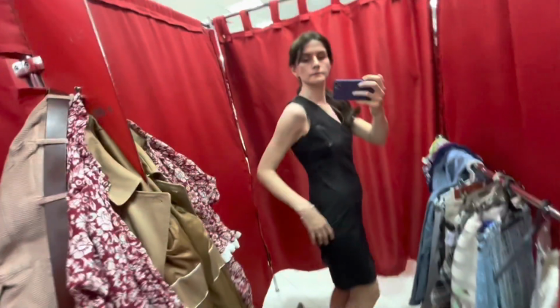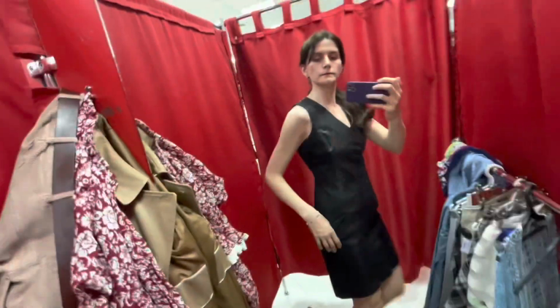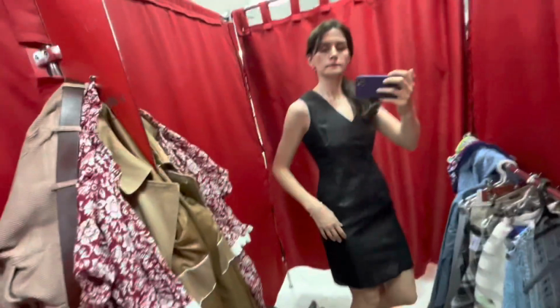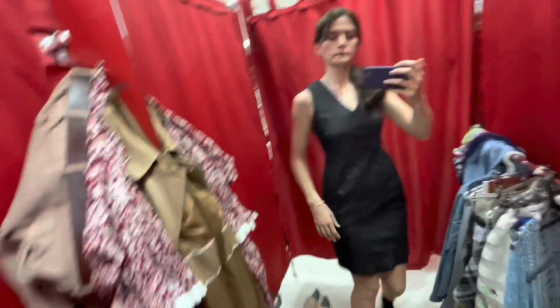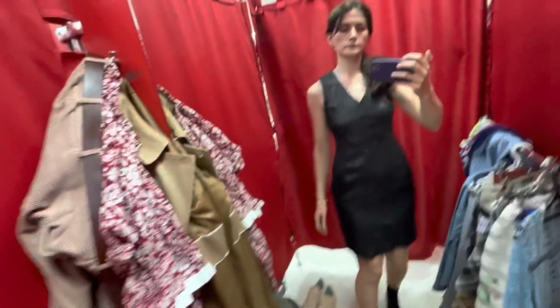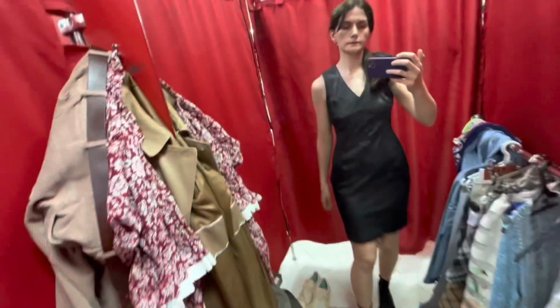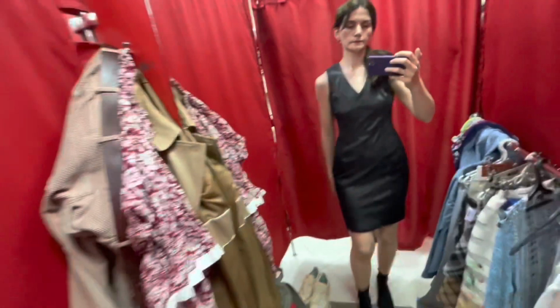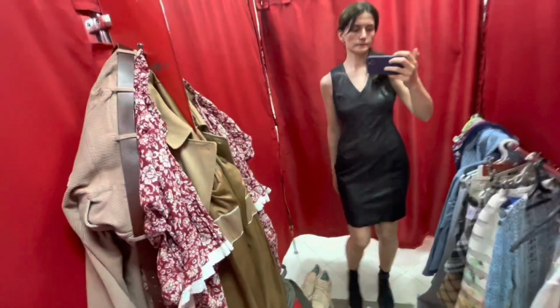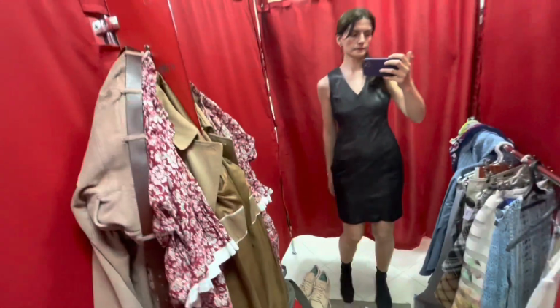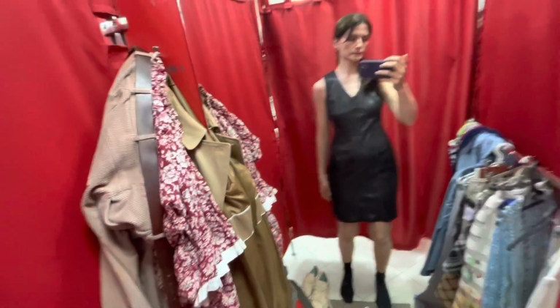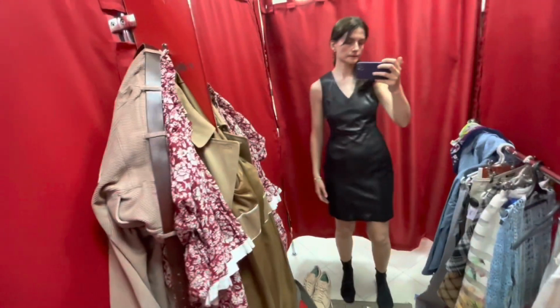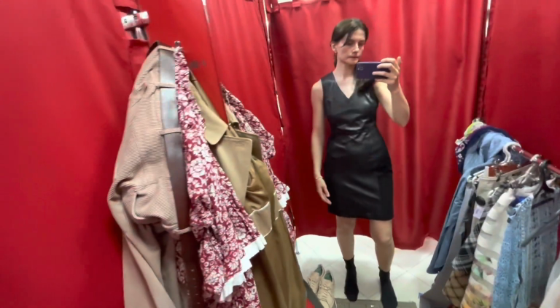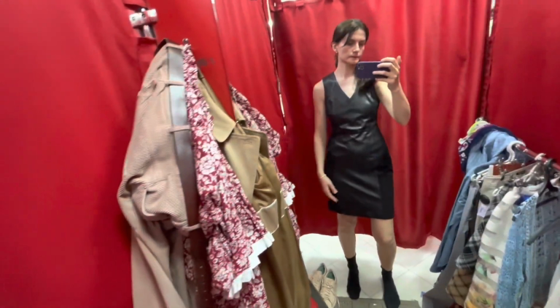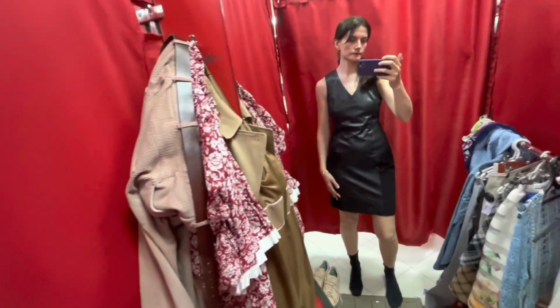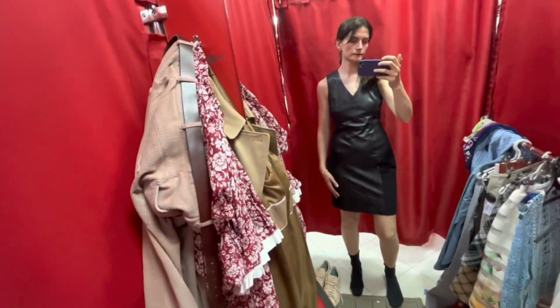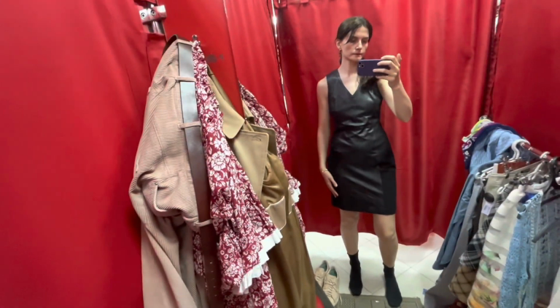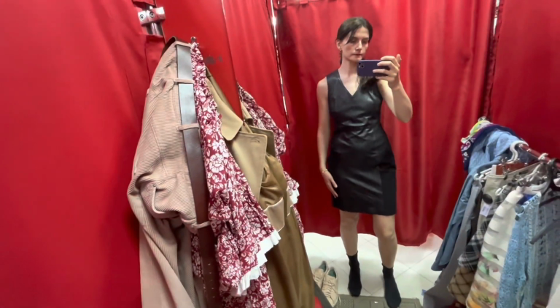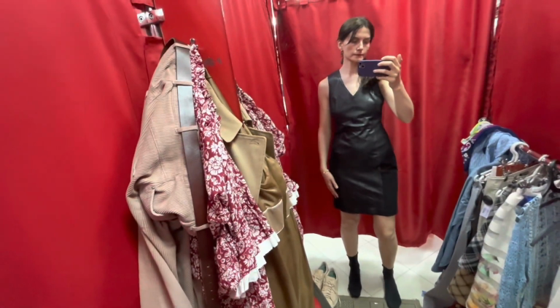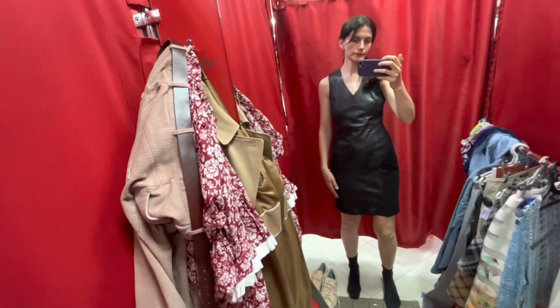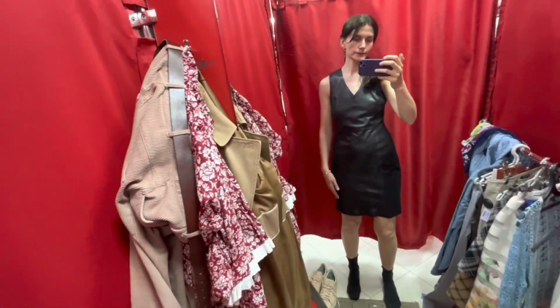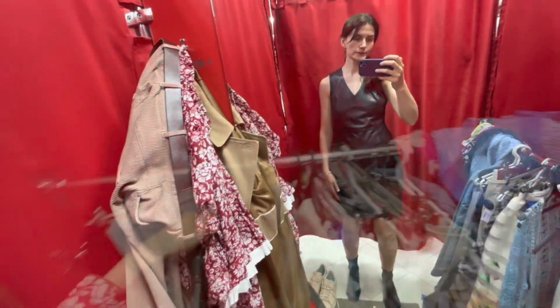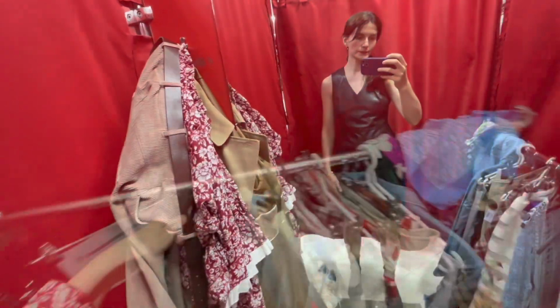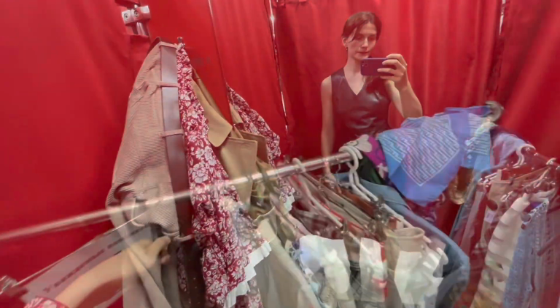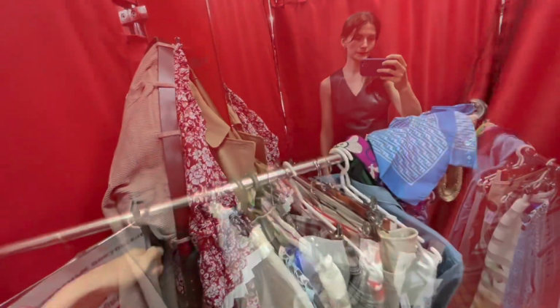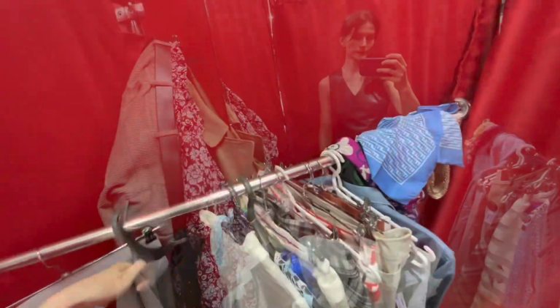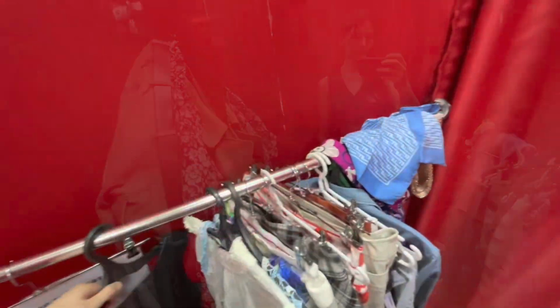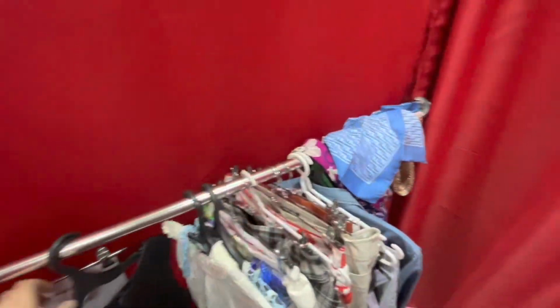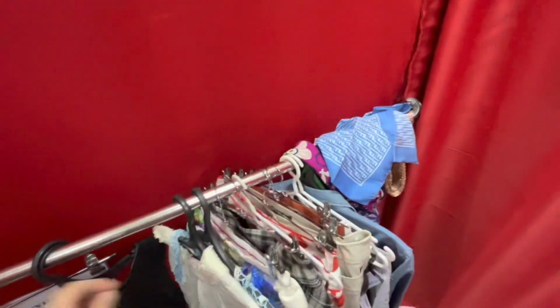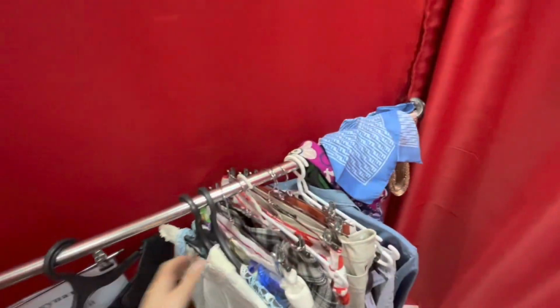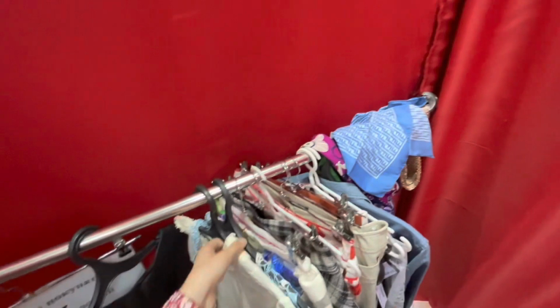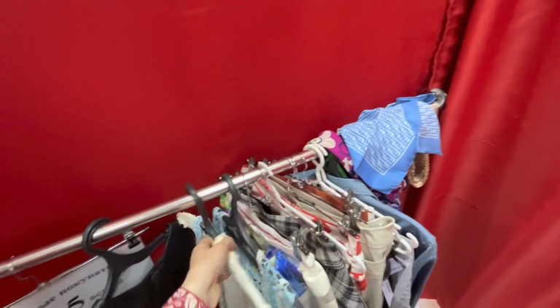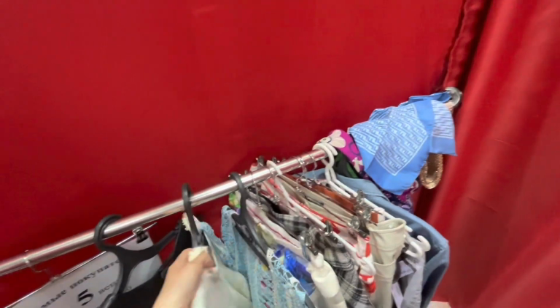This is the very first leather dress in my collection.